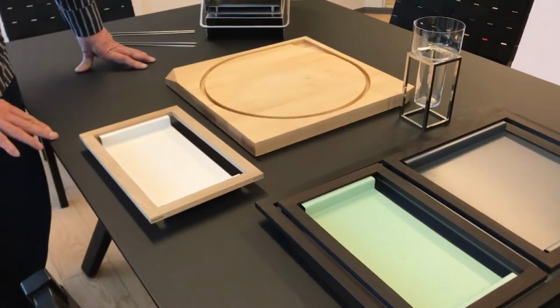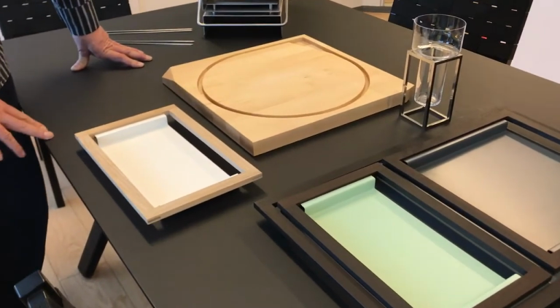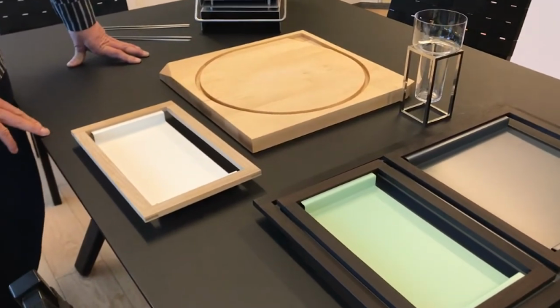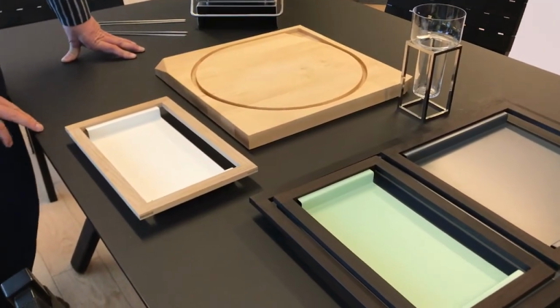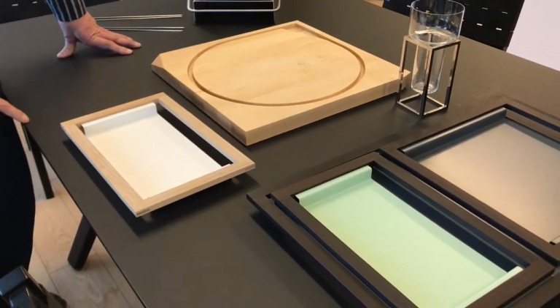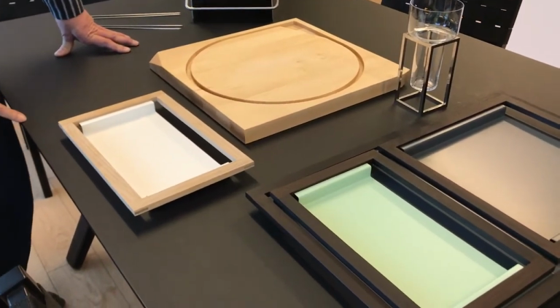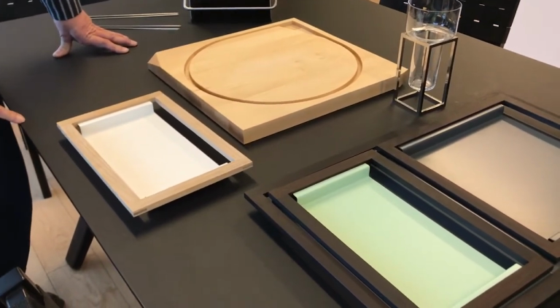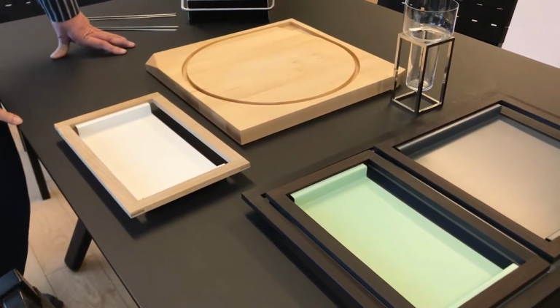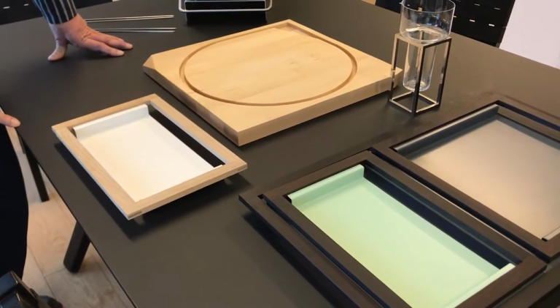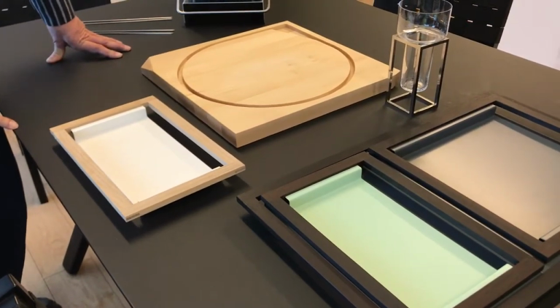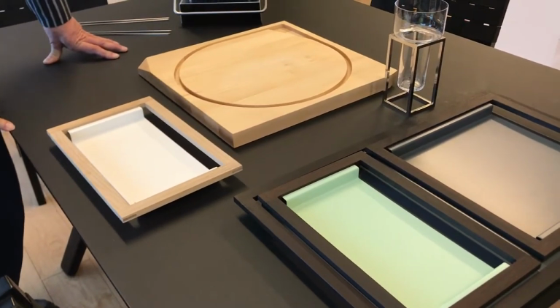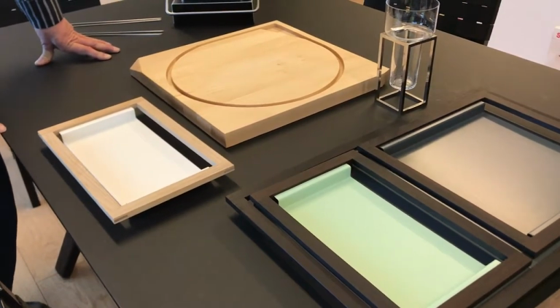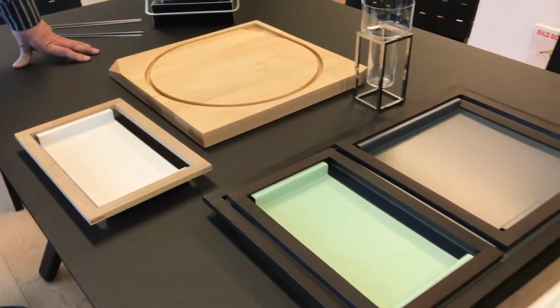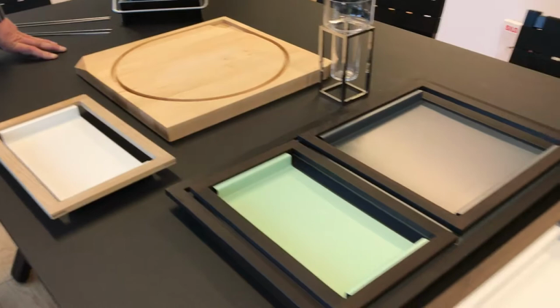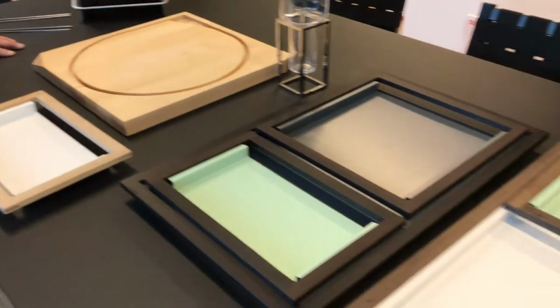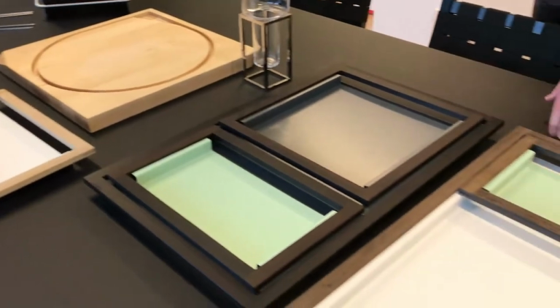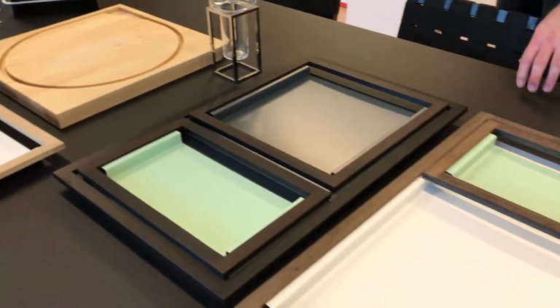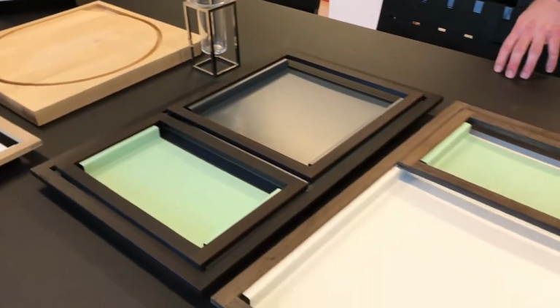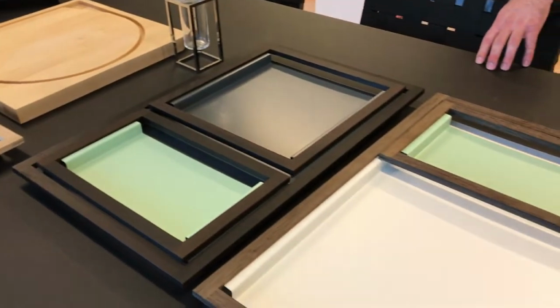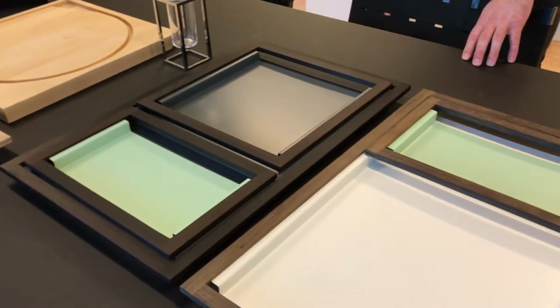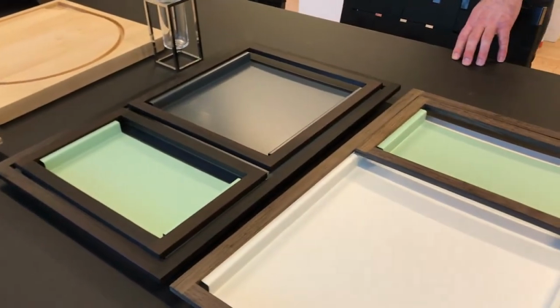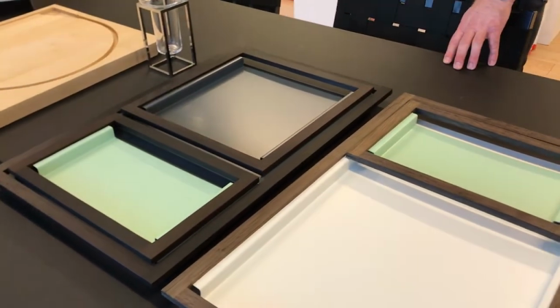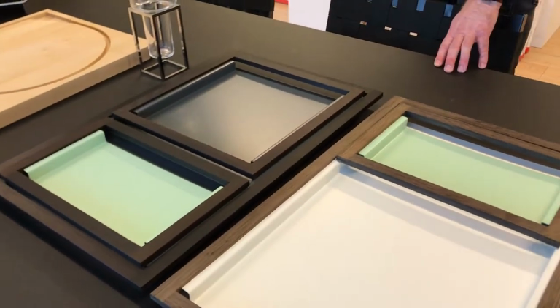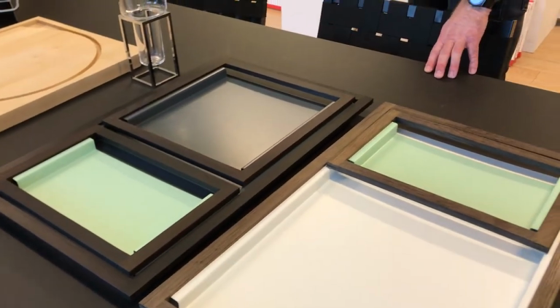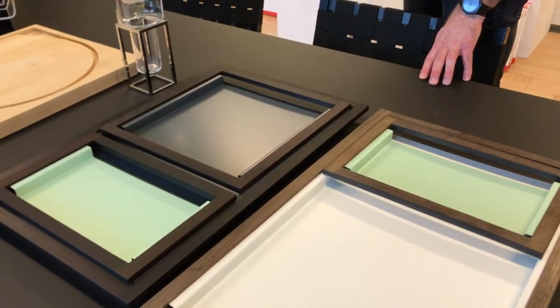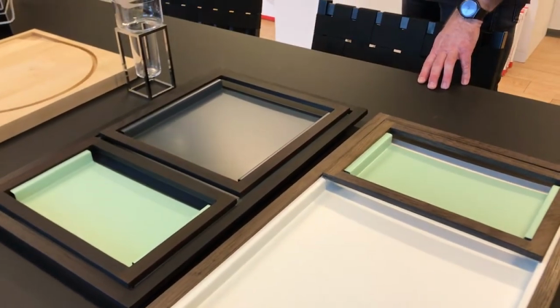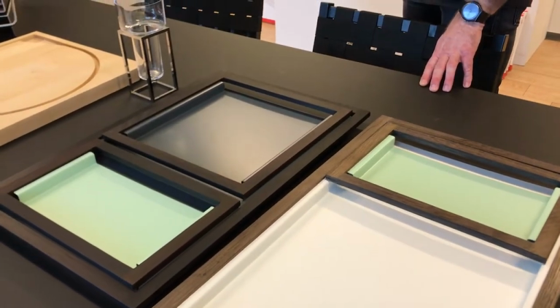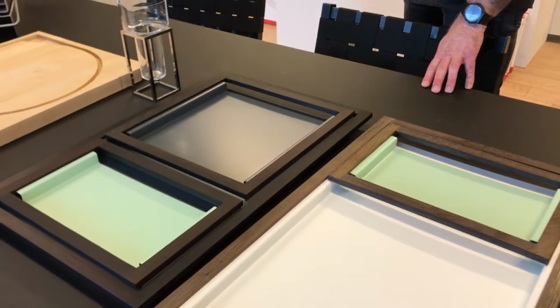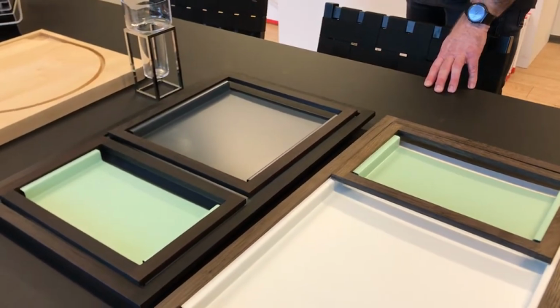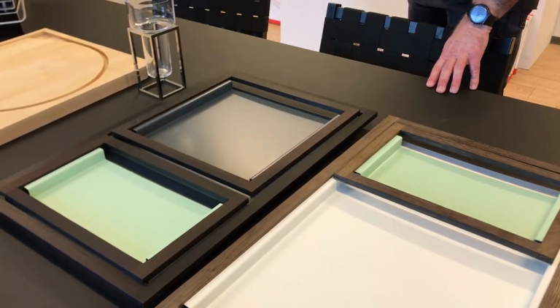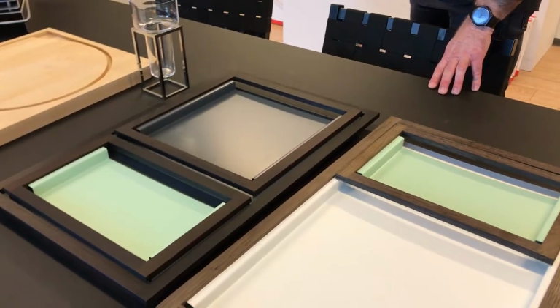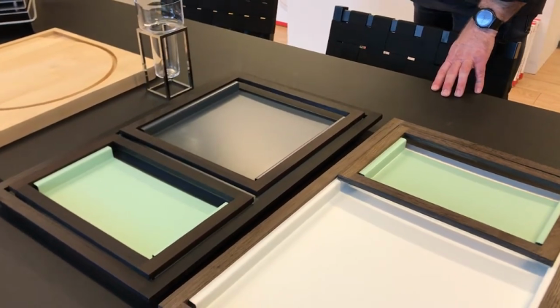We're going to some exhibitions, so it's out of the house right now, but we will show it later. You can also go to the website, to the web shop, to see it.